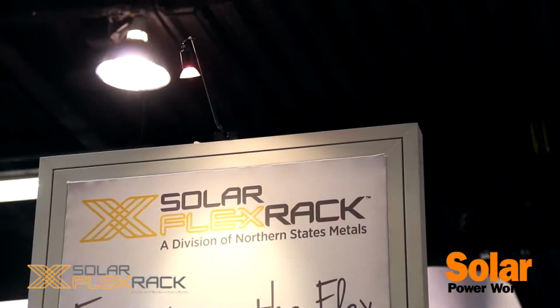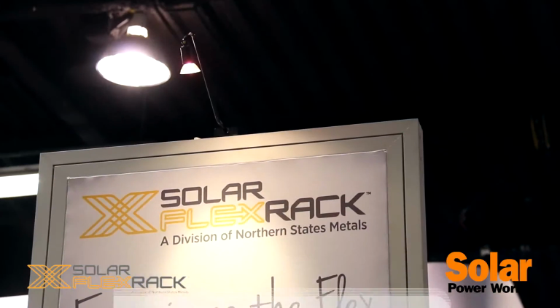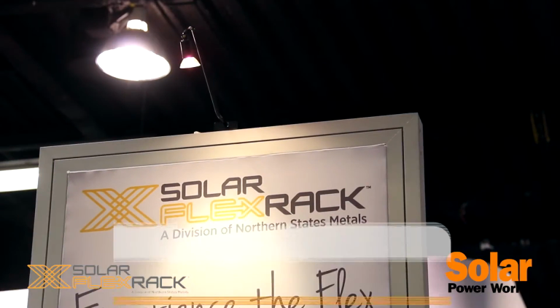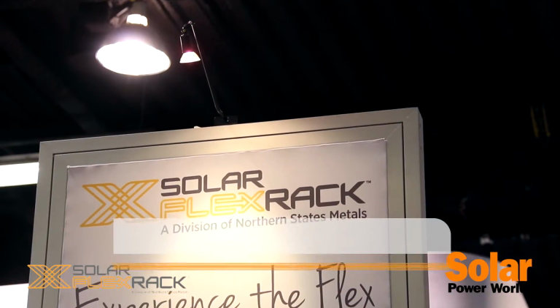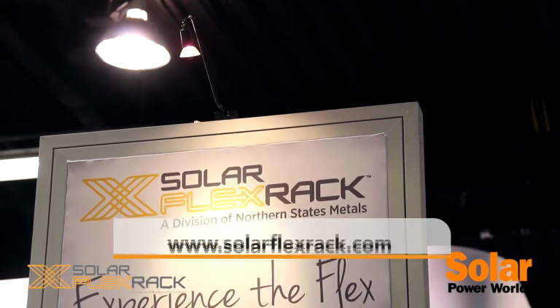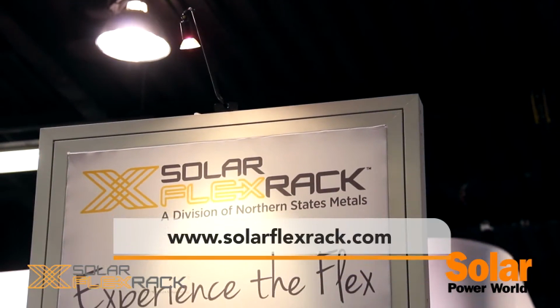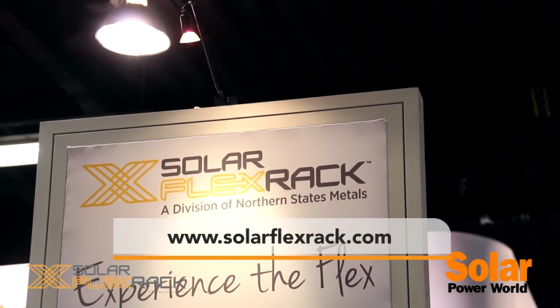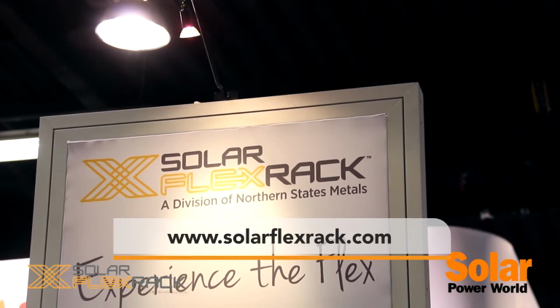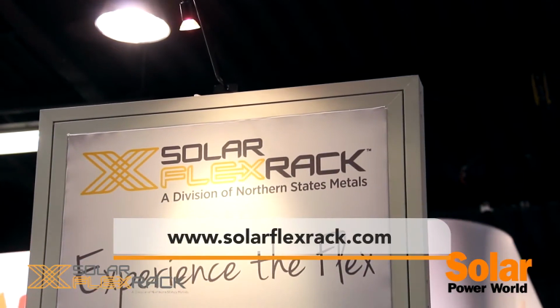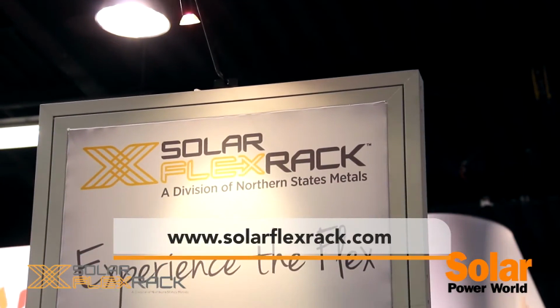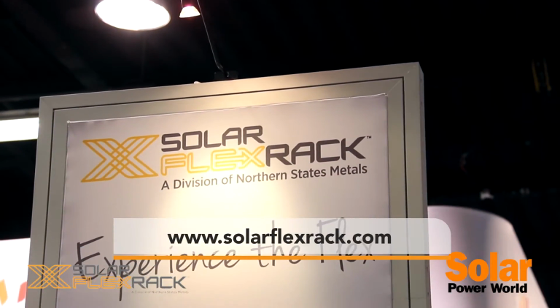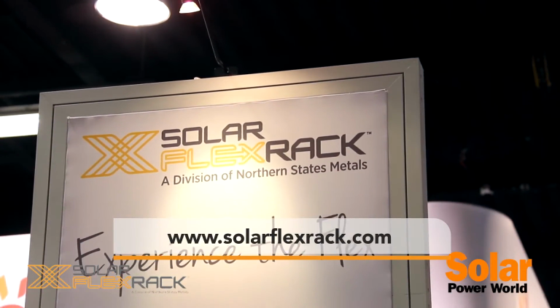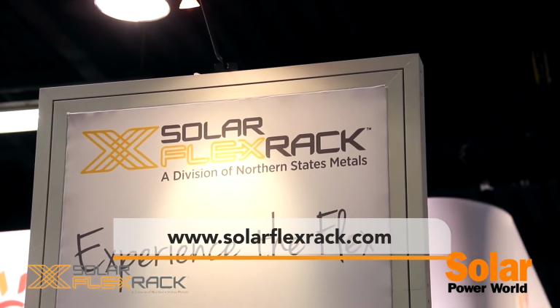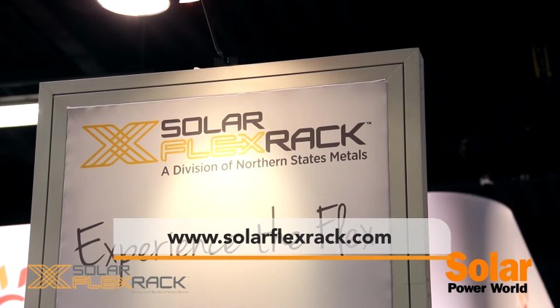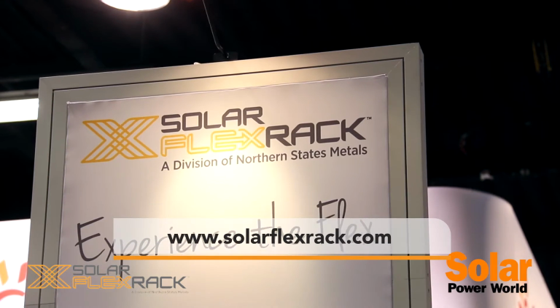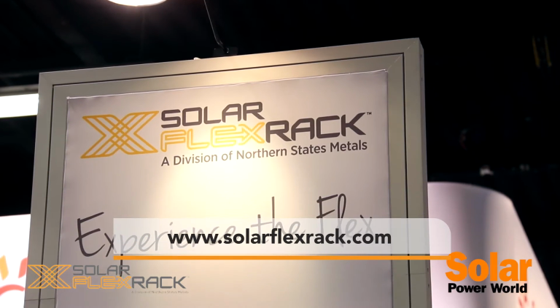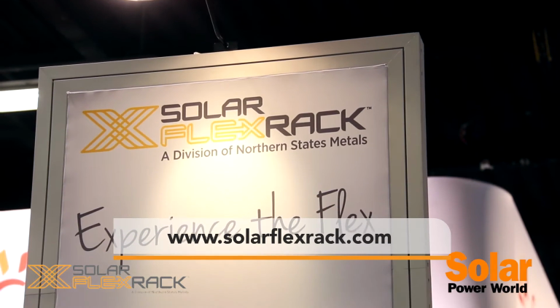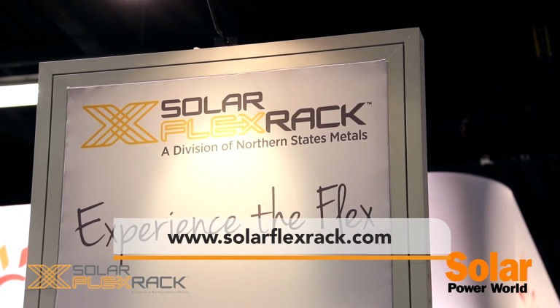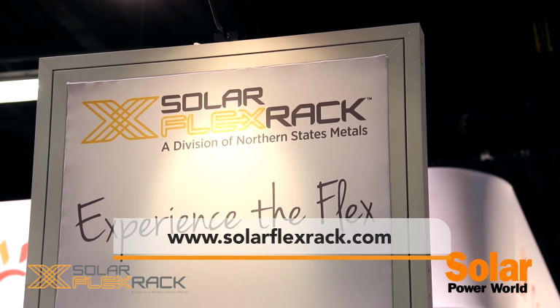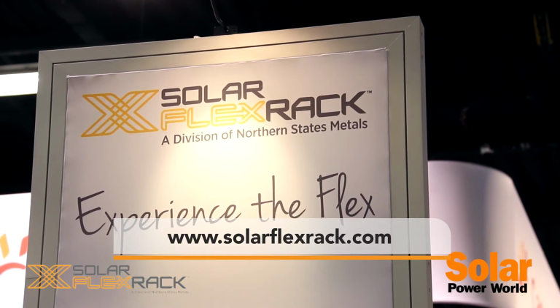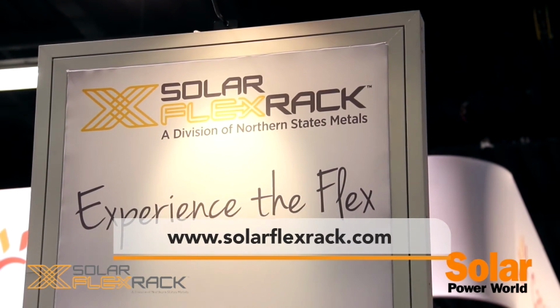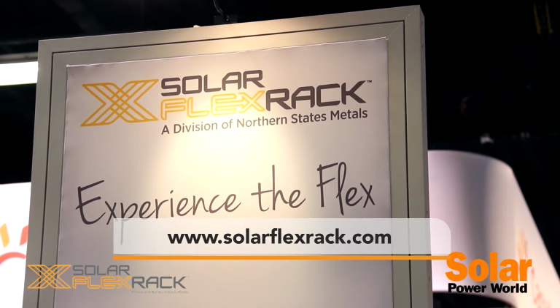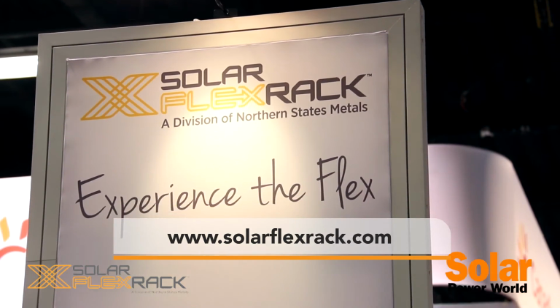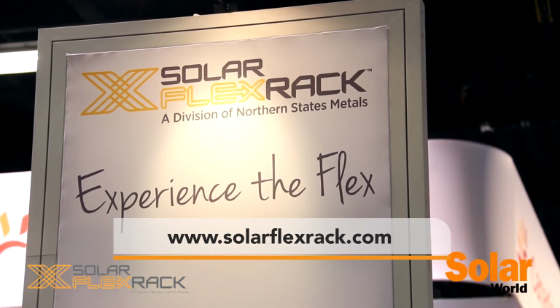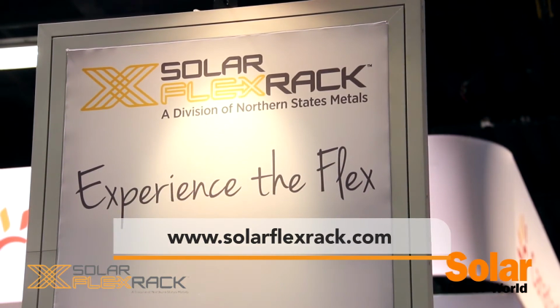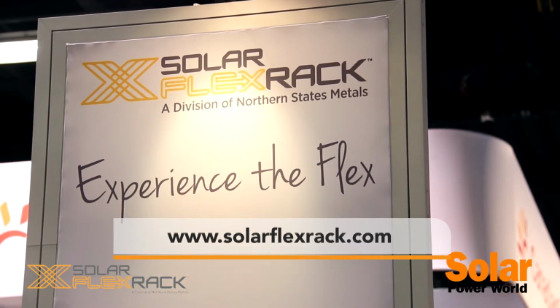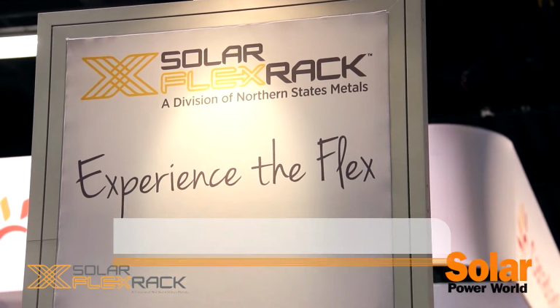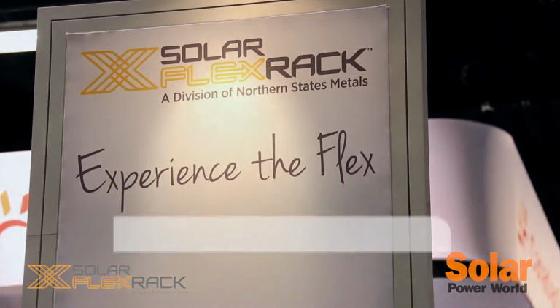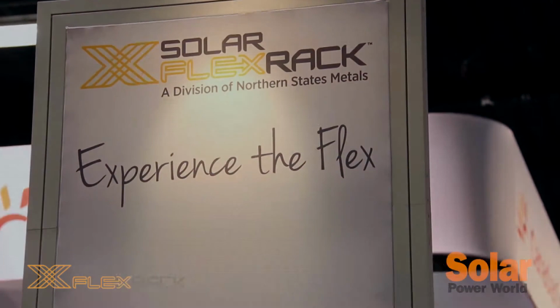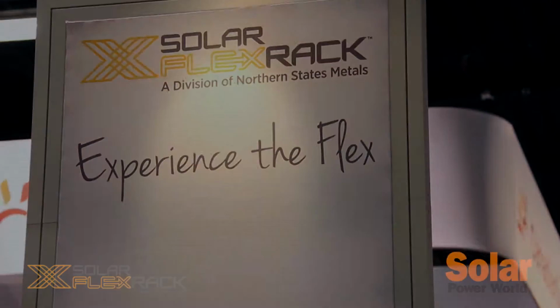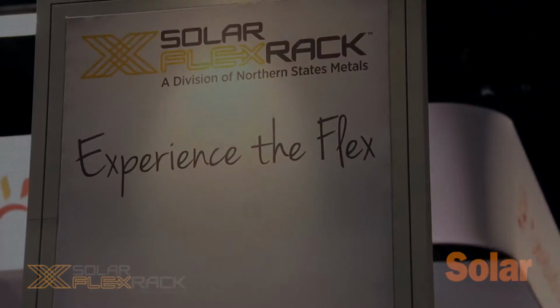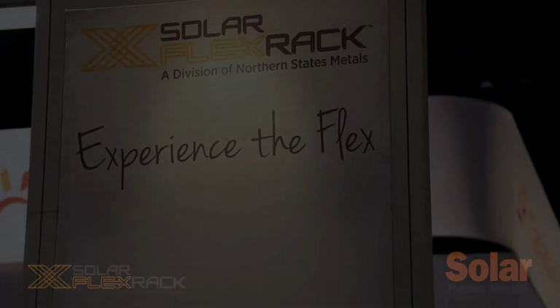For more information please visit our website at www.solarflexrack.com. Thank you.